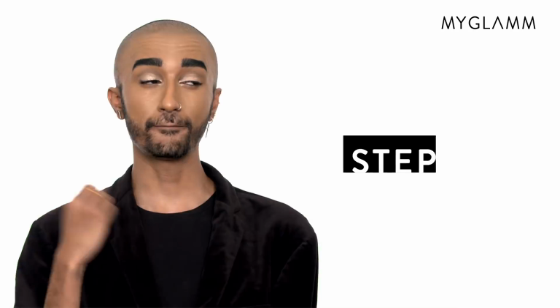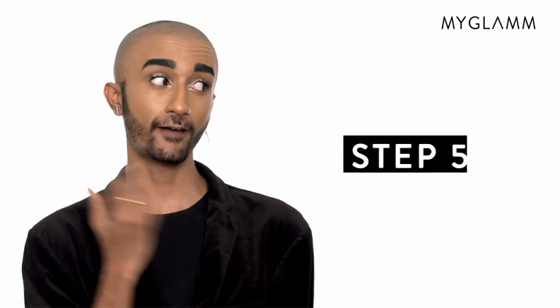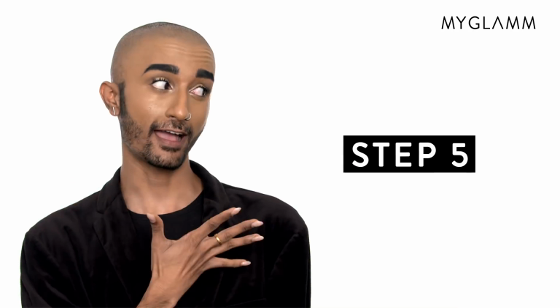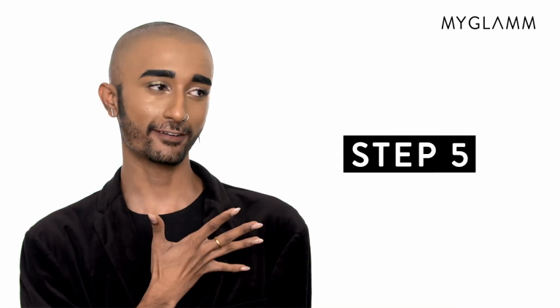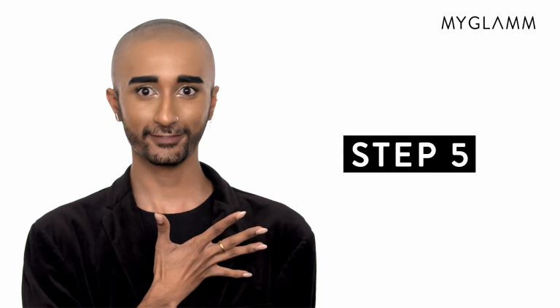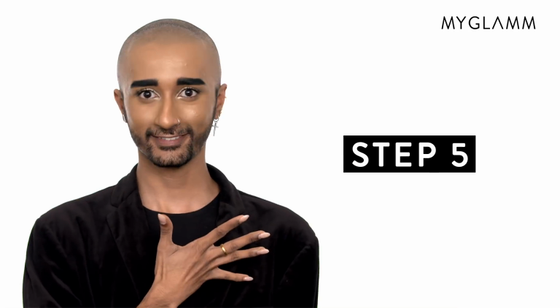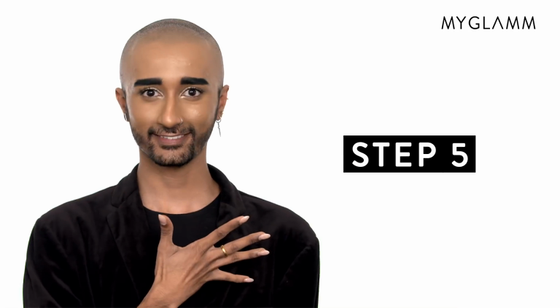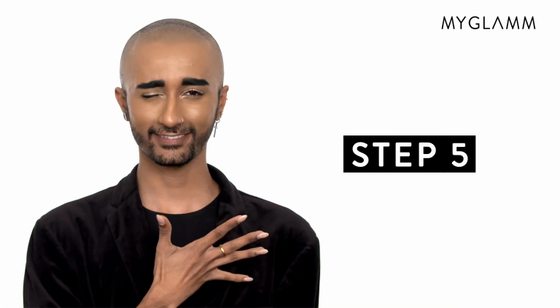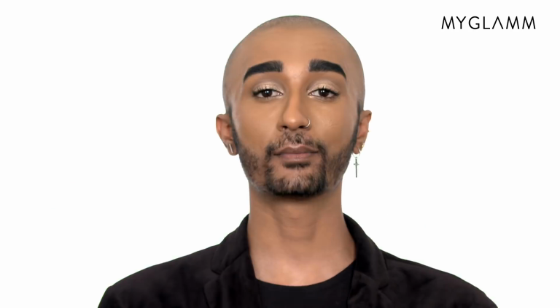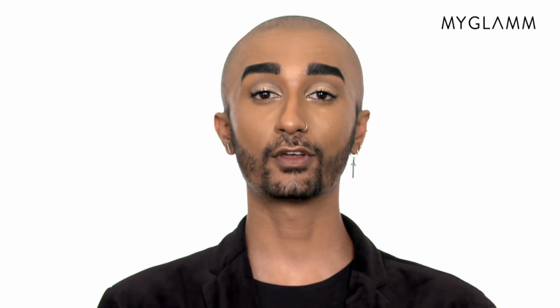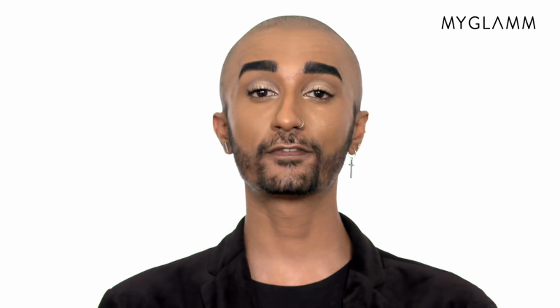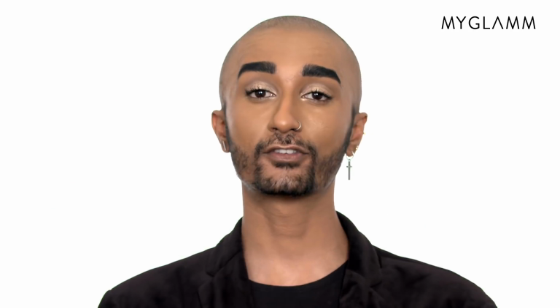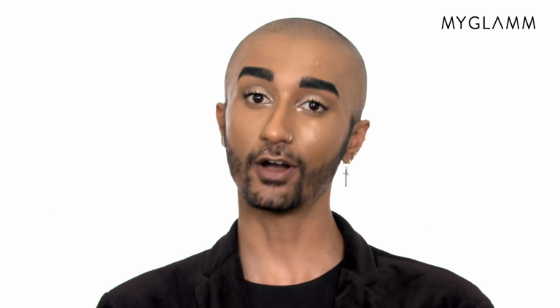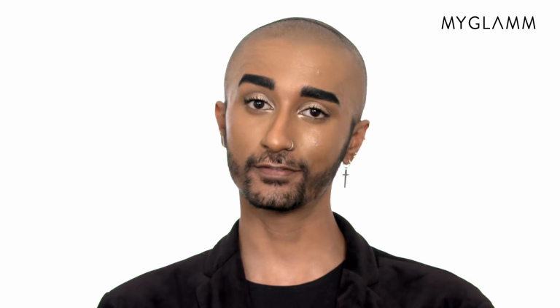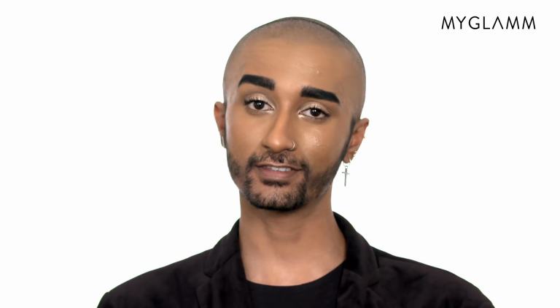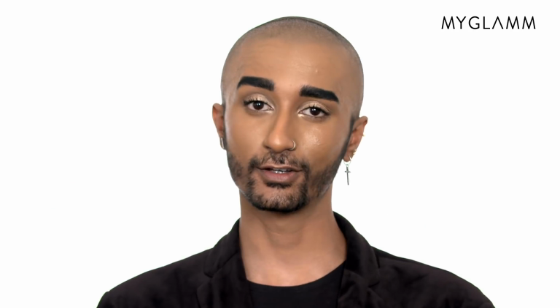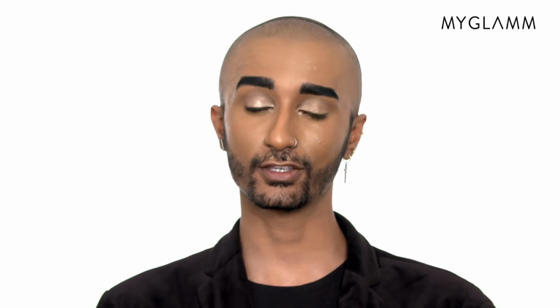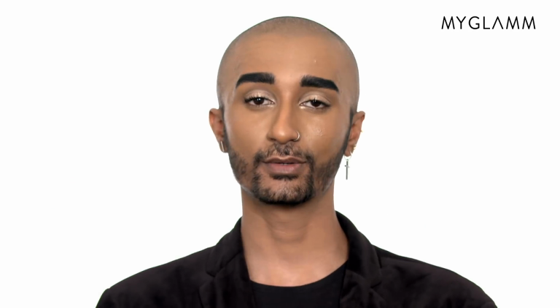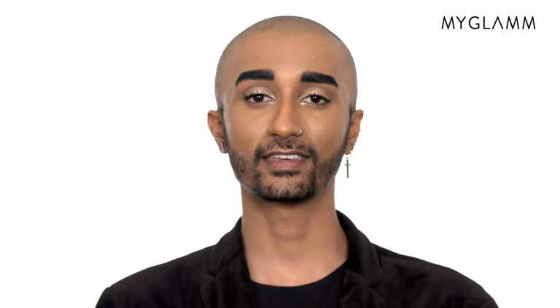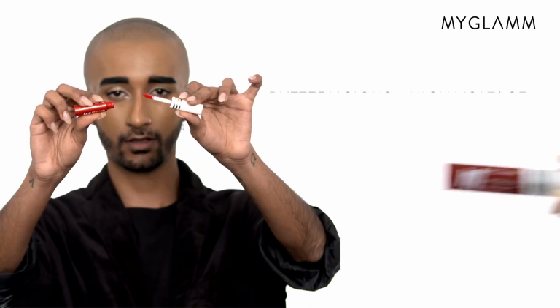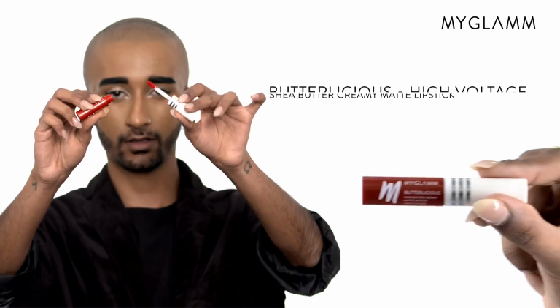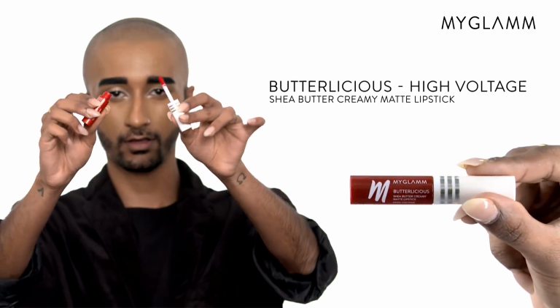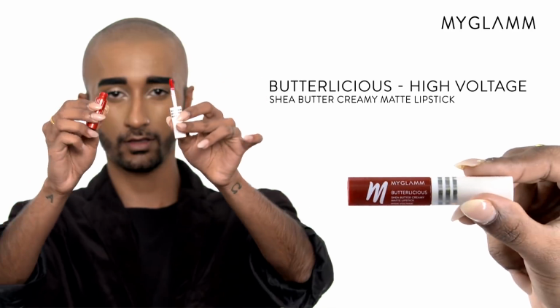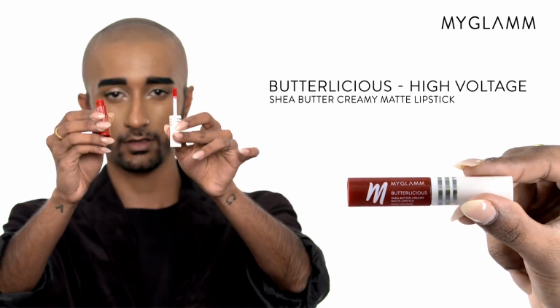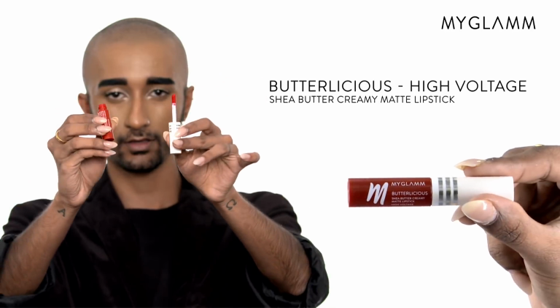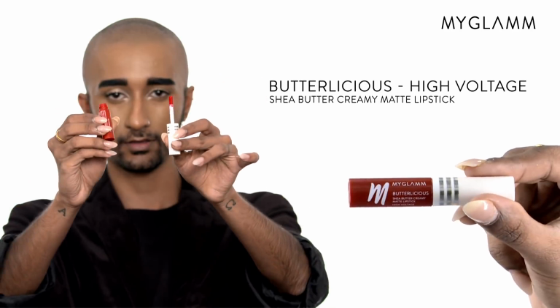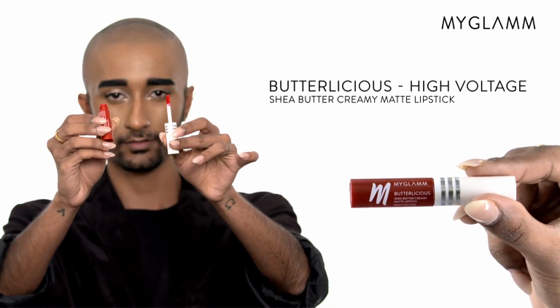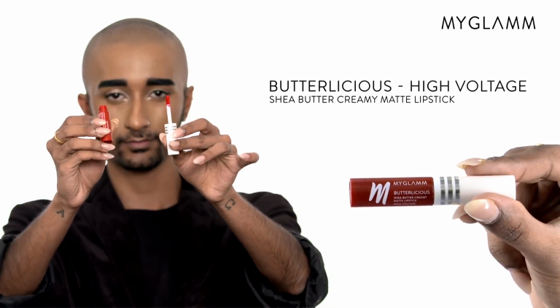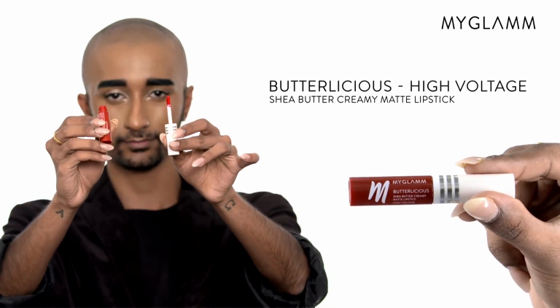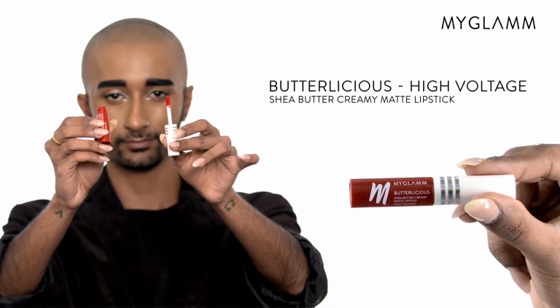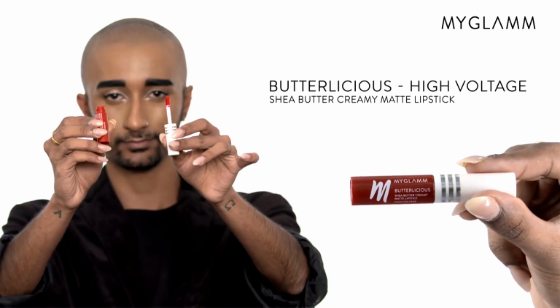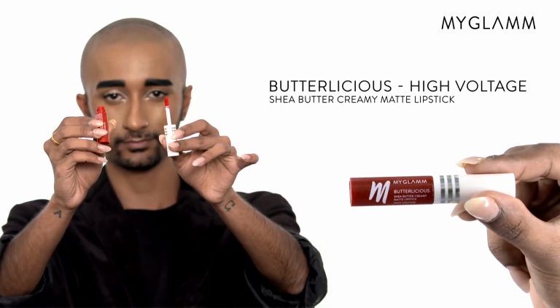Step 5: I'm going to finish off this look using High Voltage Butlicious lipstick.